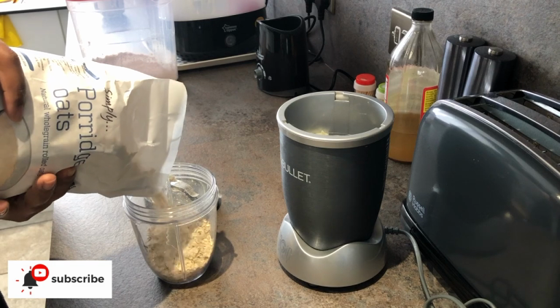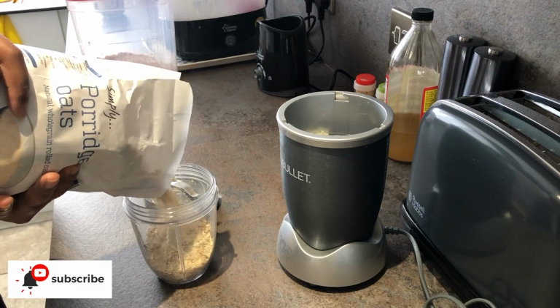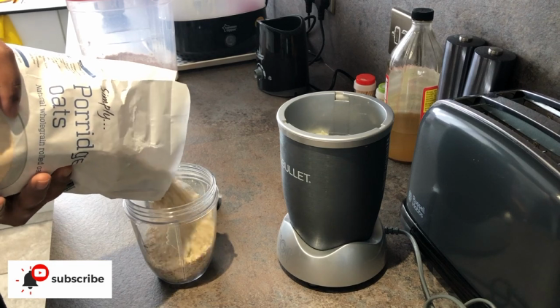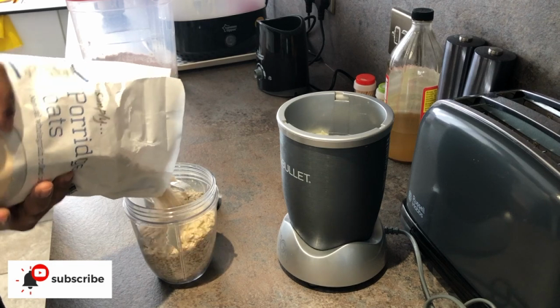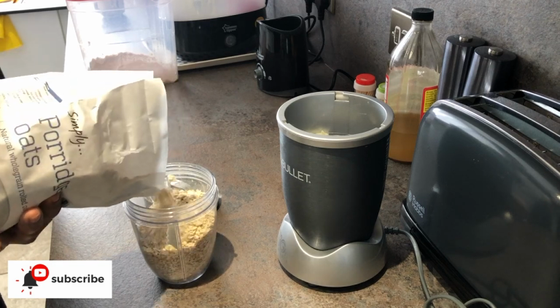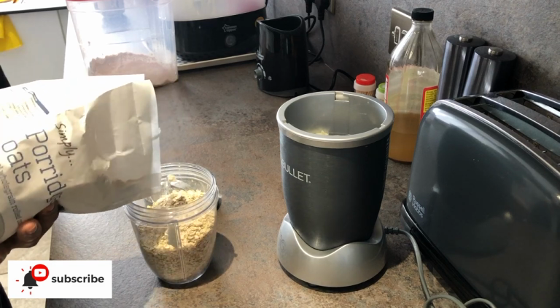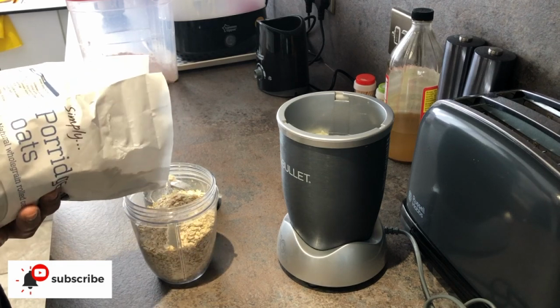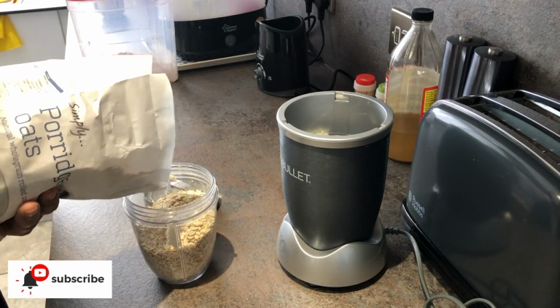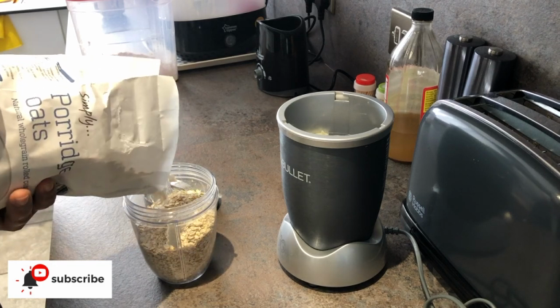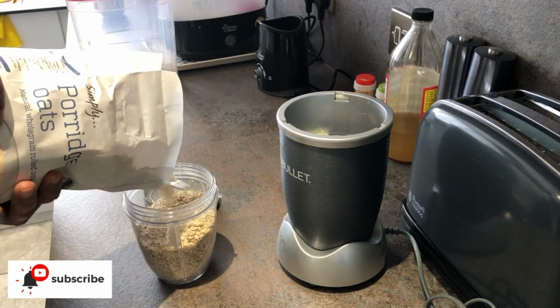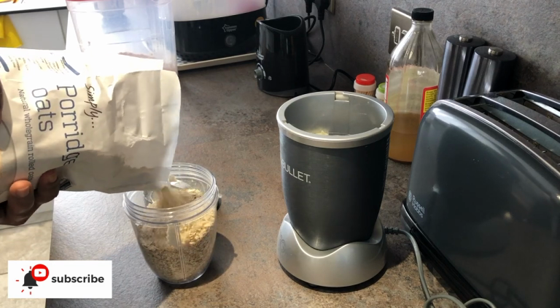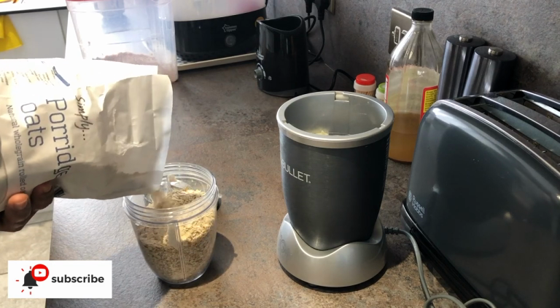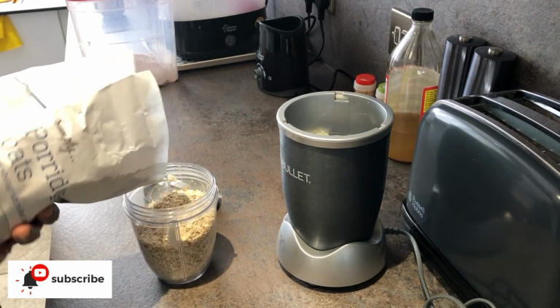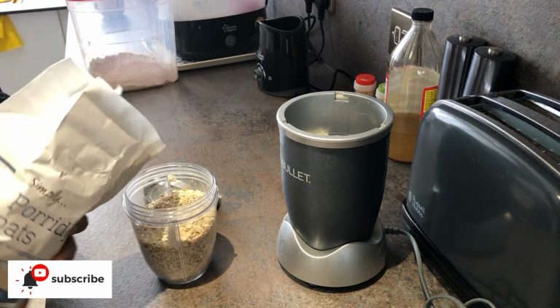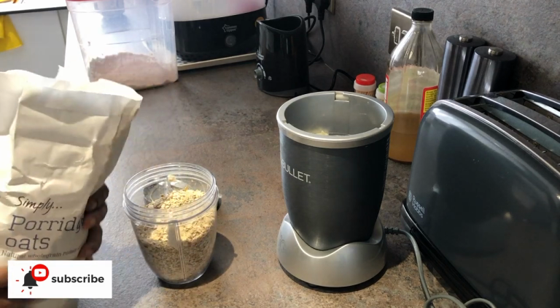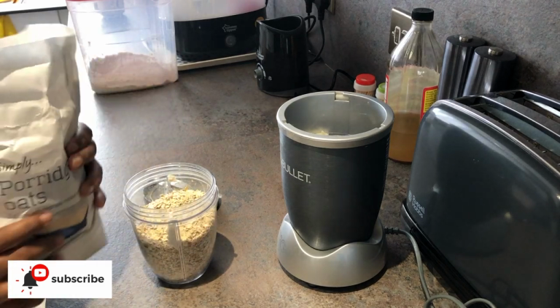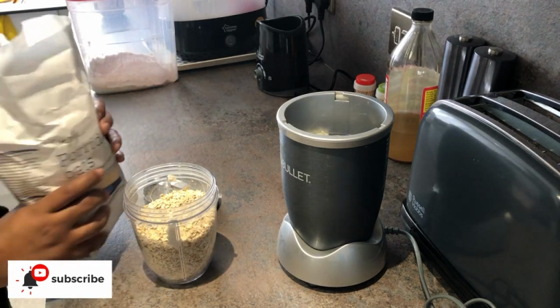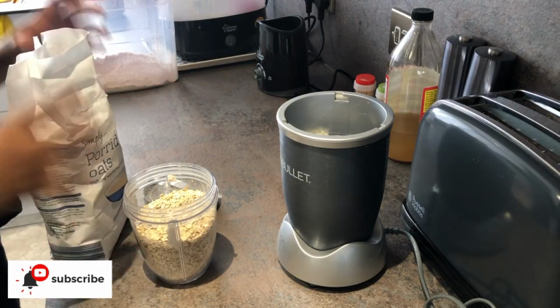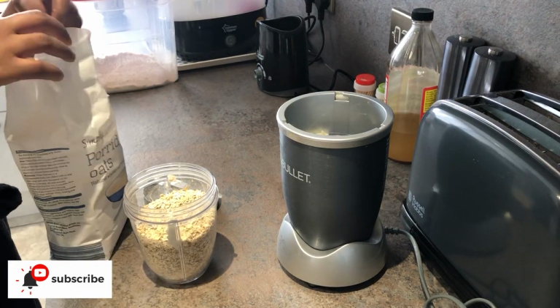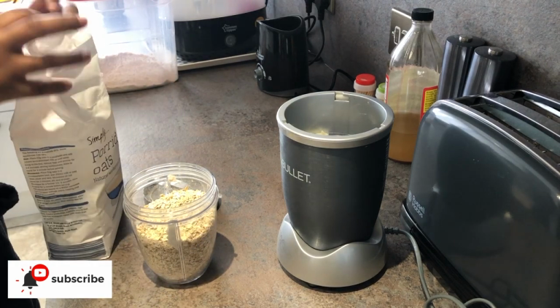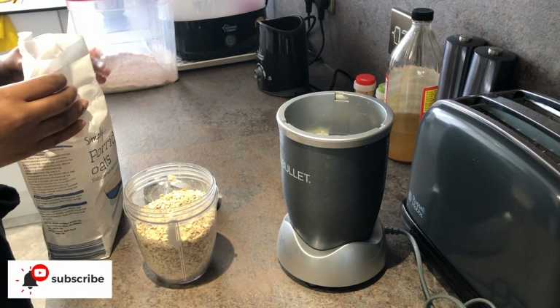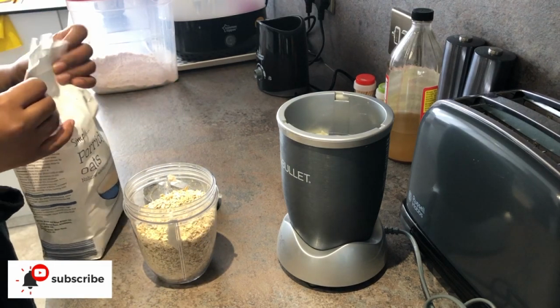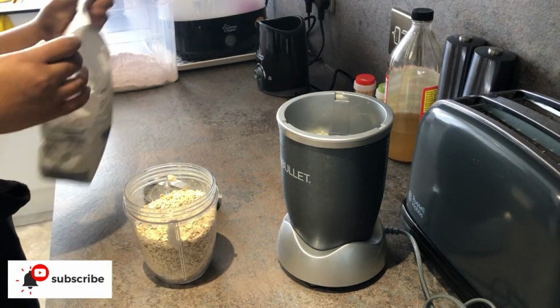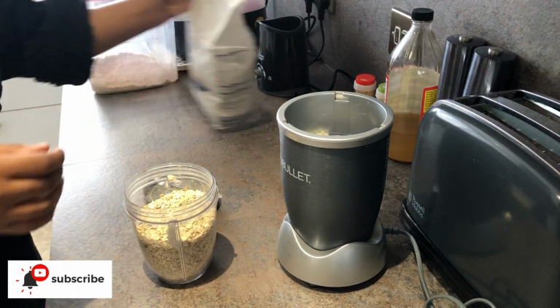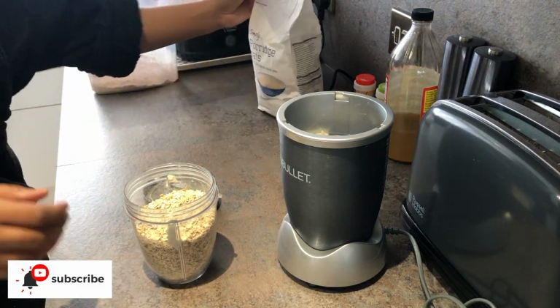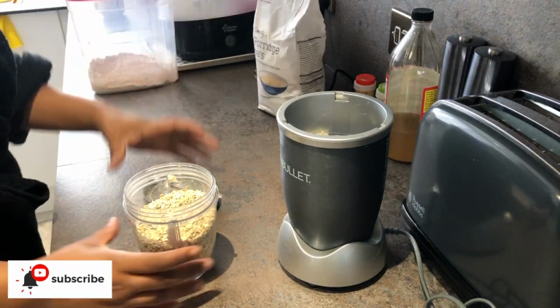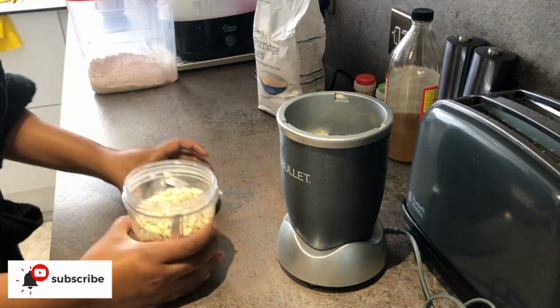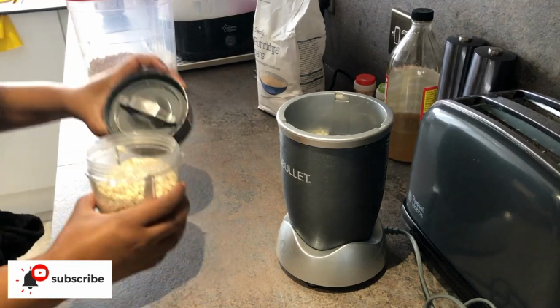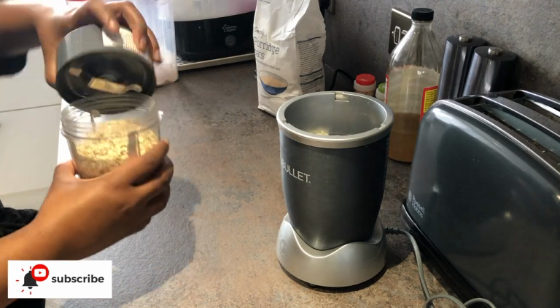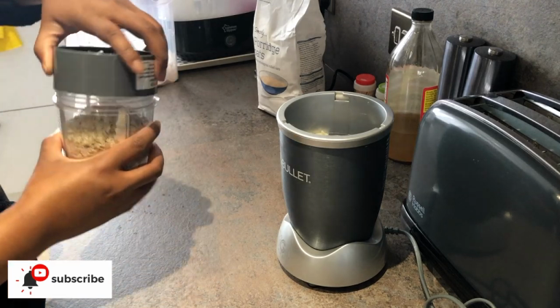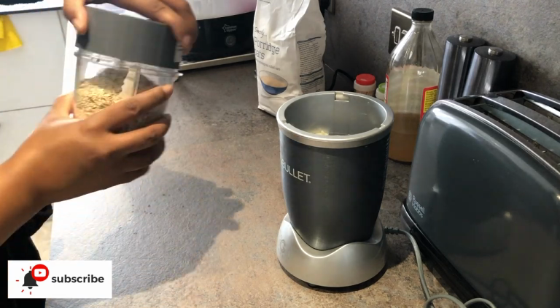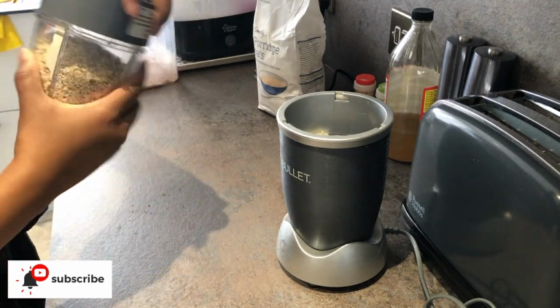While the milk was warming up on a low heat, I decided to make a bit more oats to keep a batch of that ready.